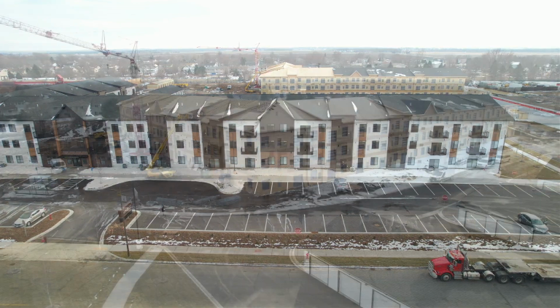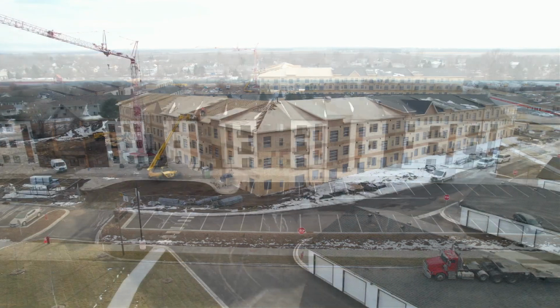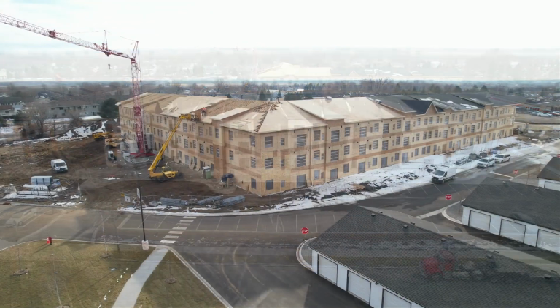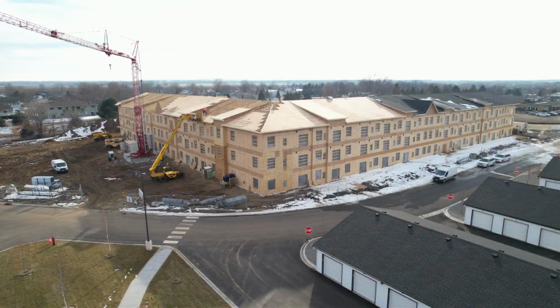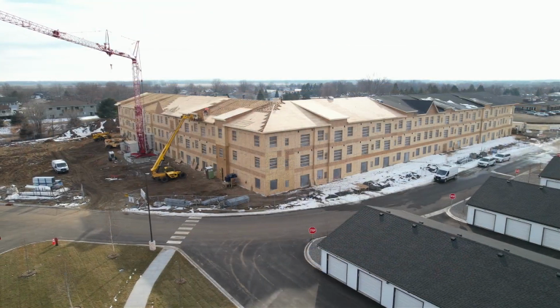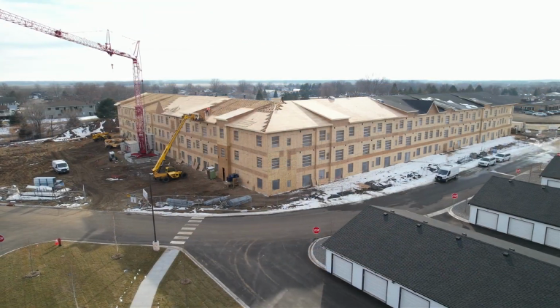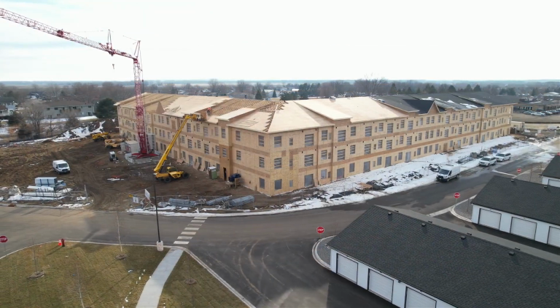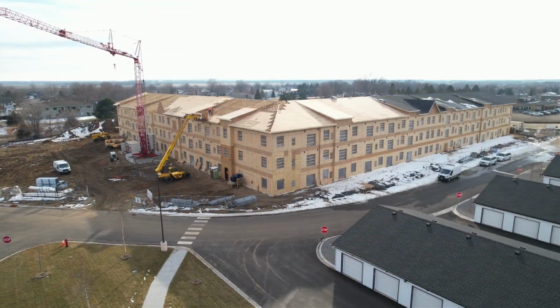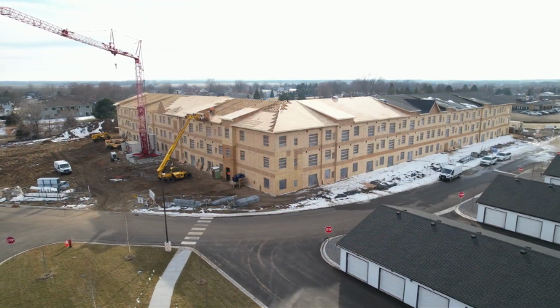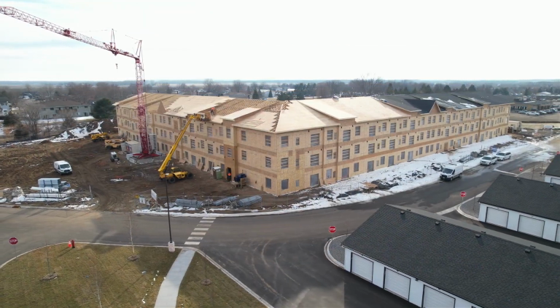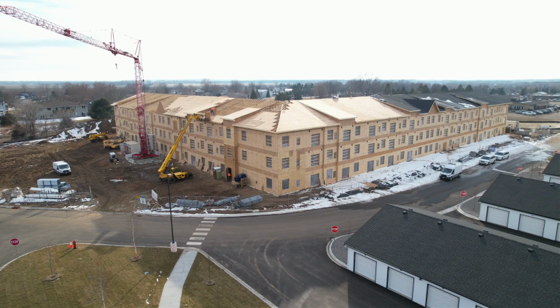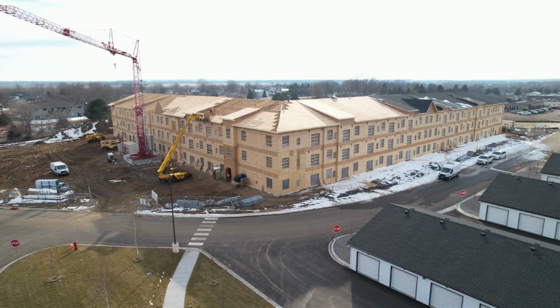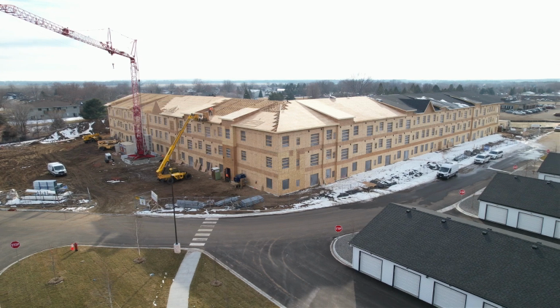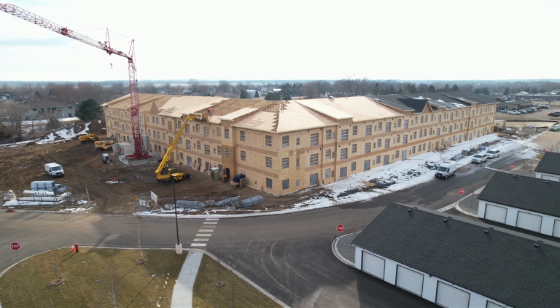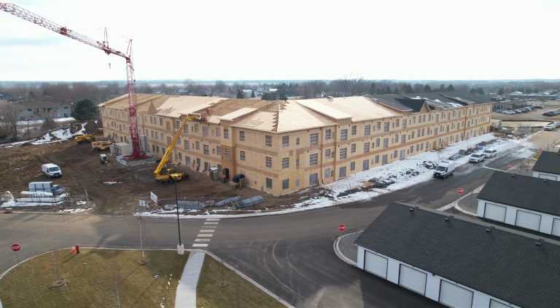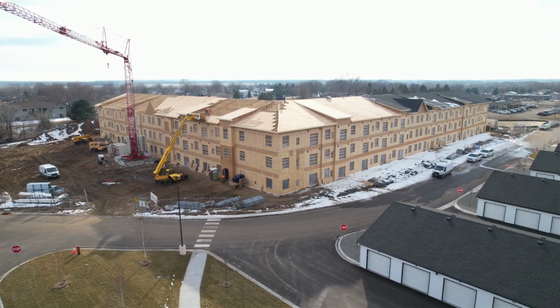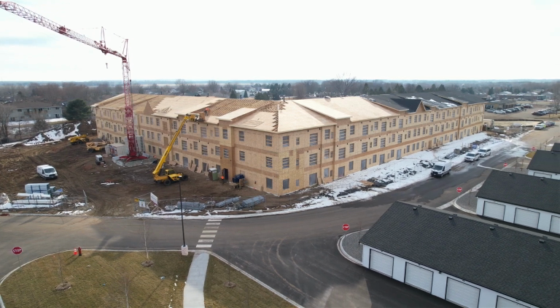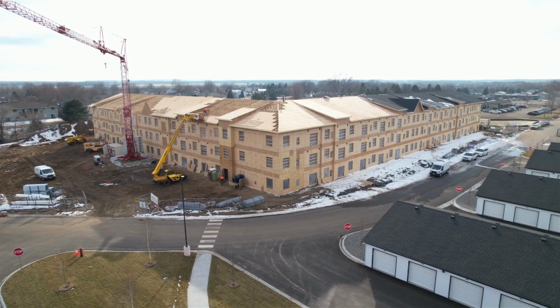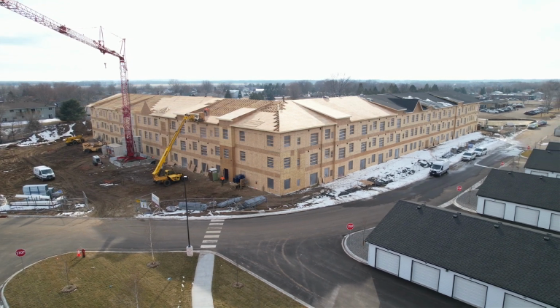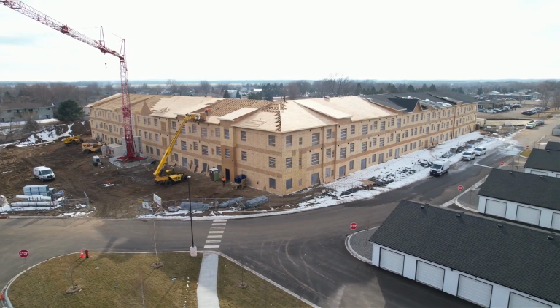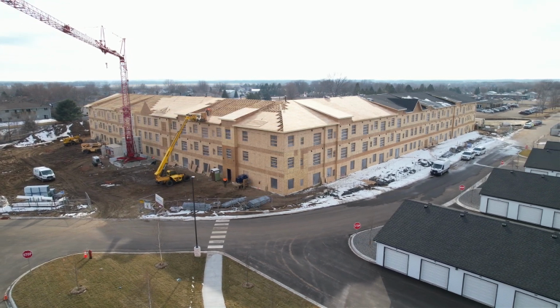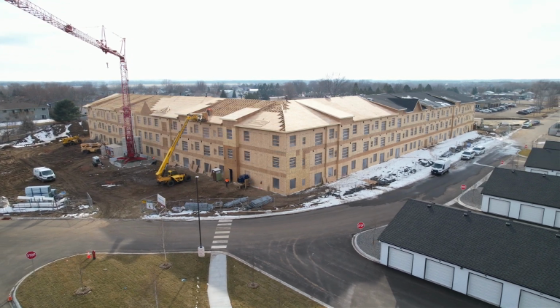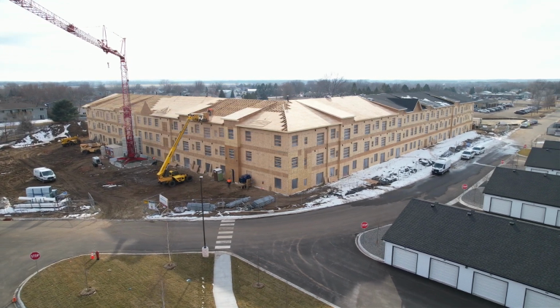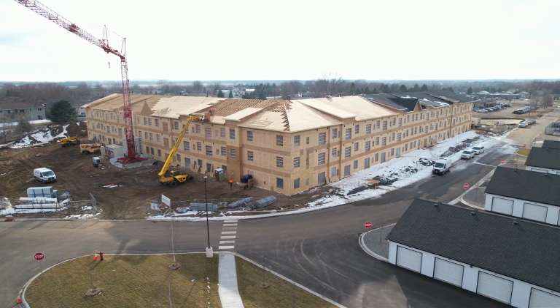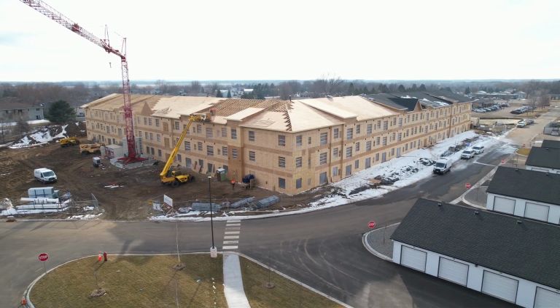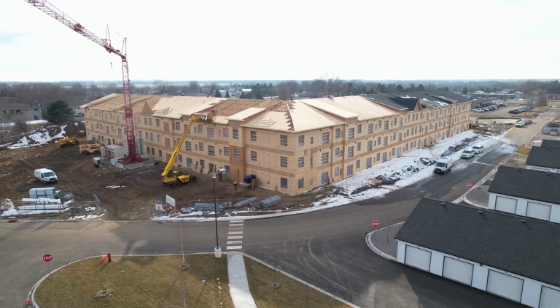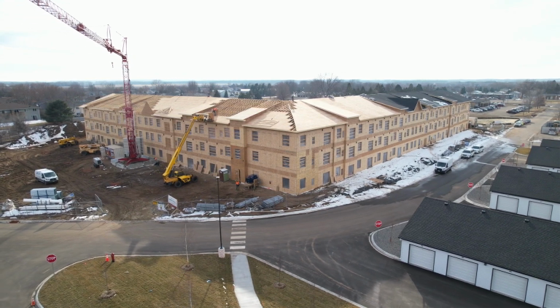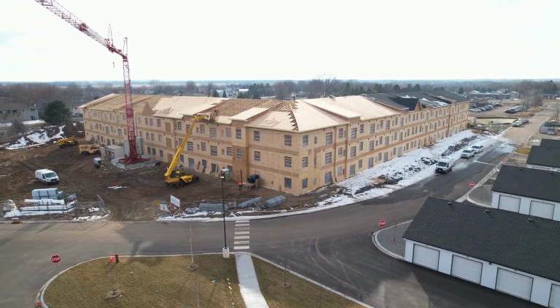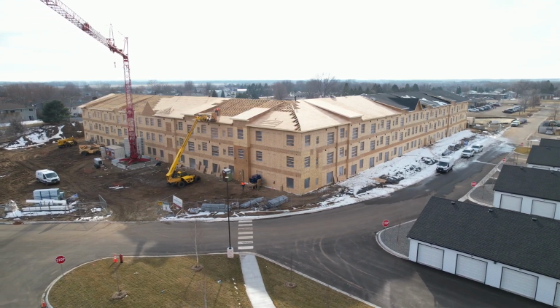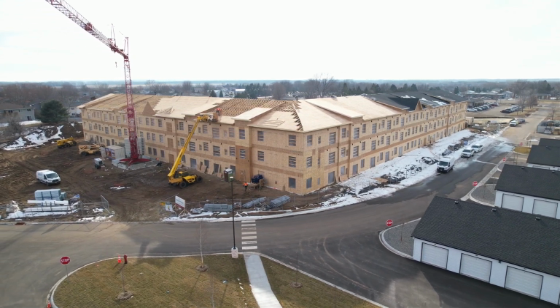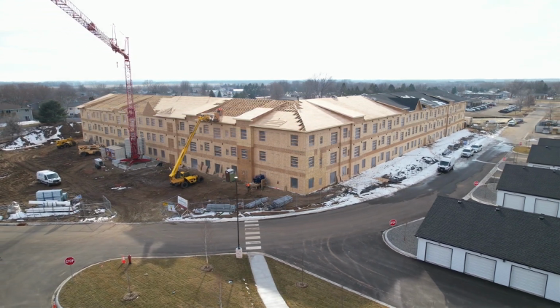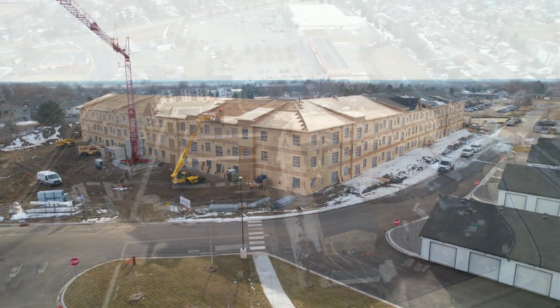The other building behind it is 104 units, currently under construction, and should be available for lease later on this year.